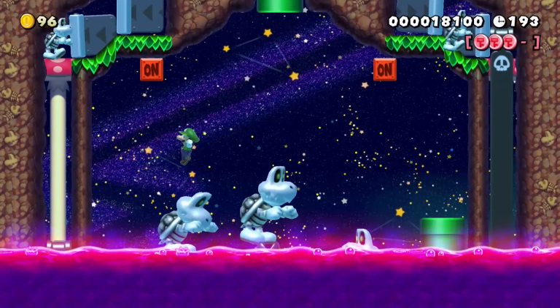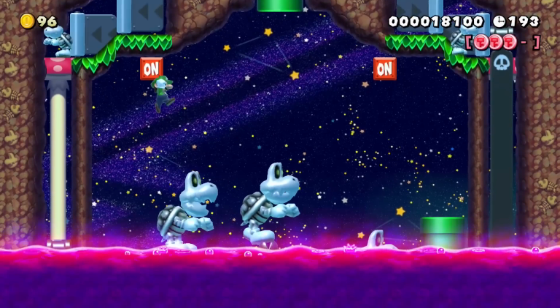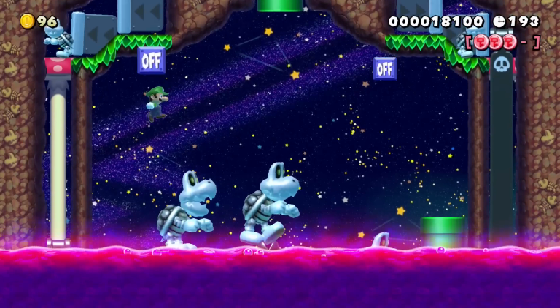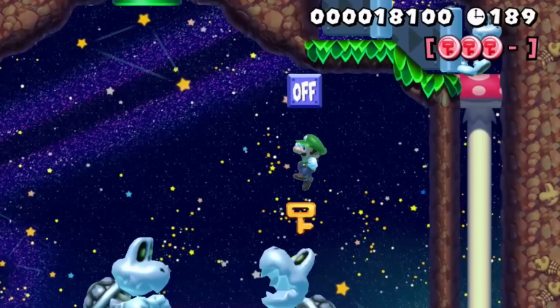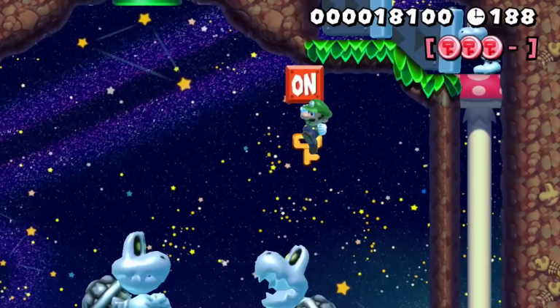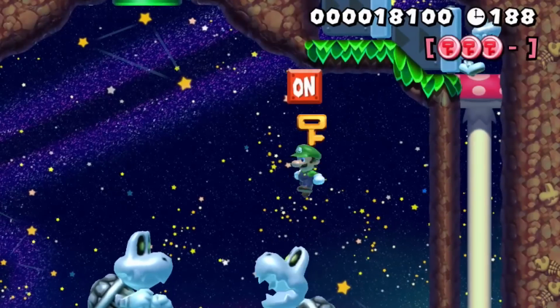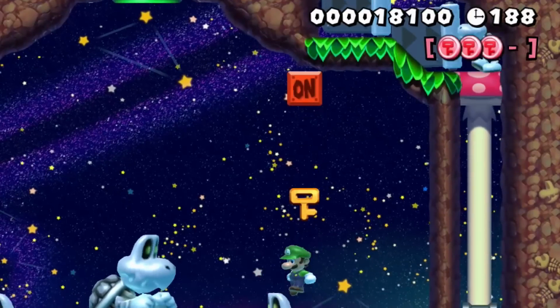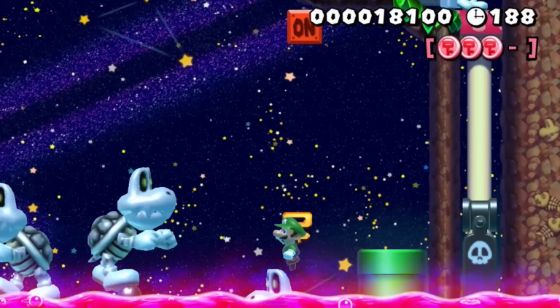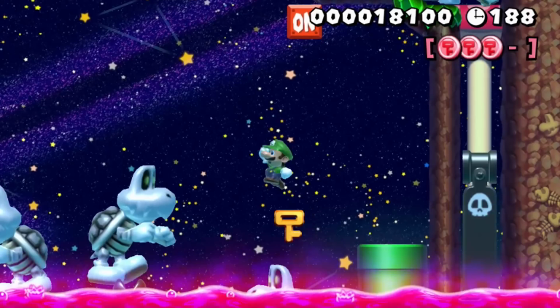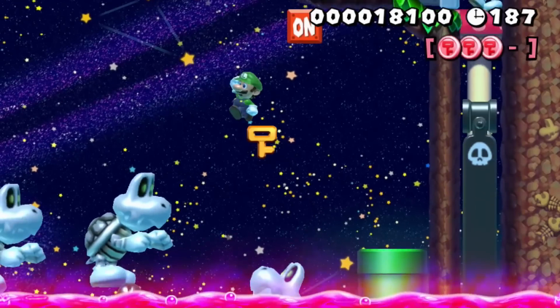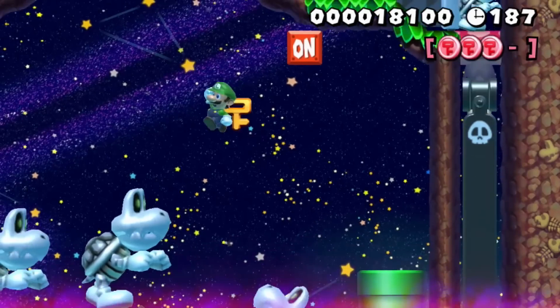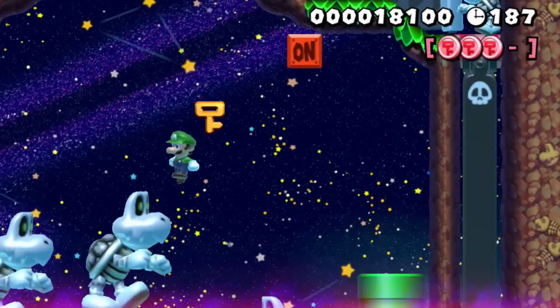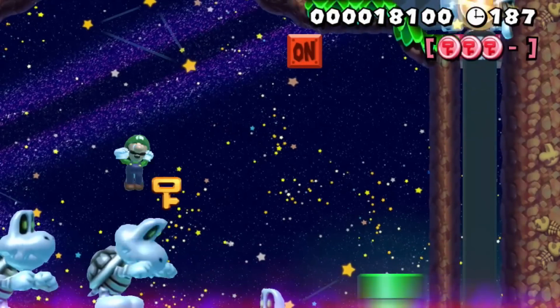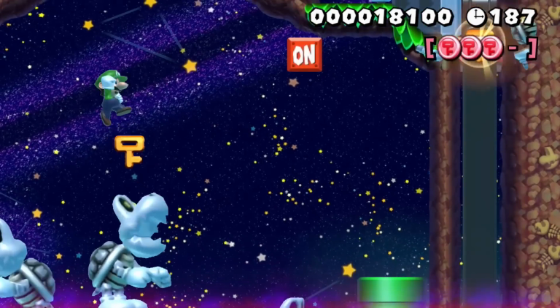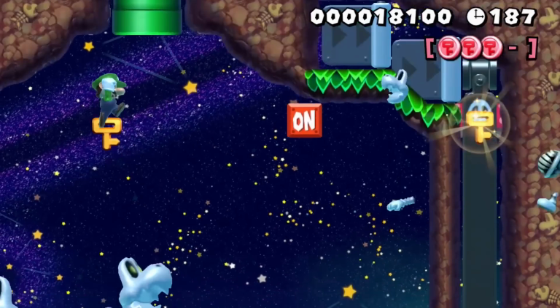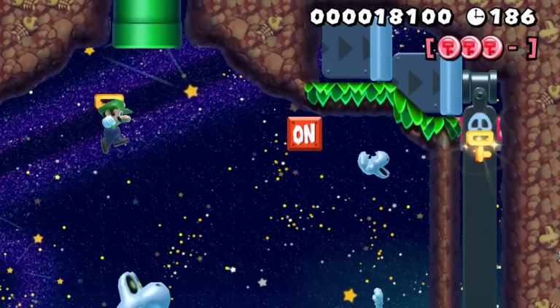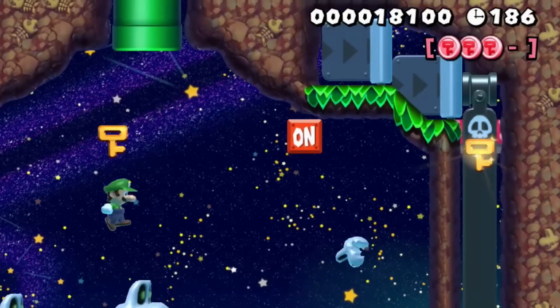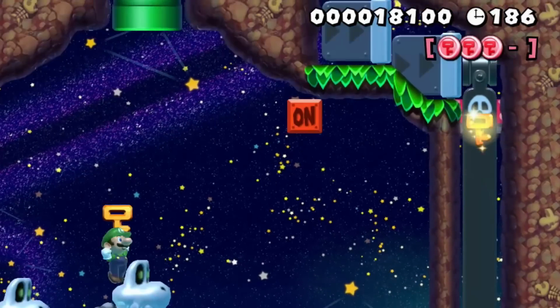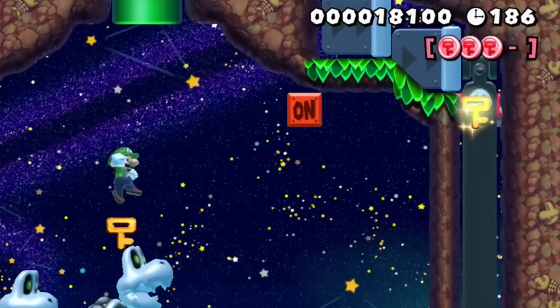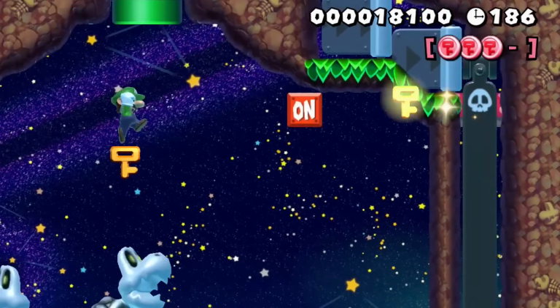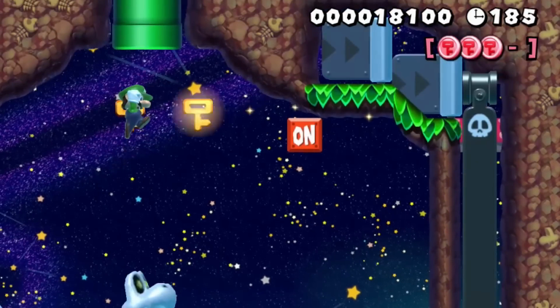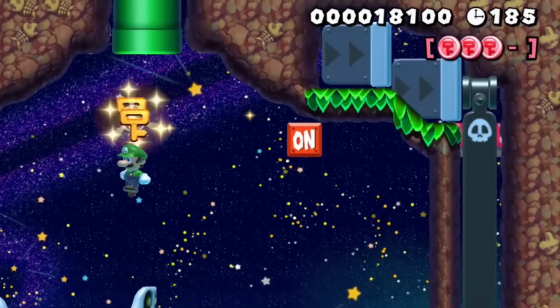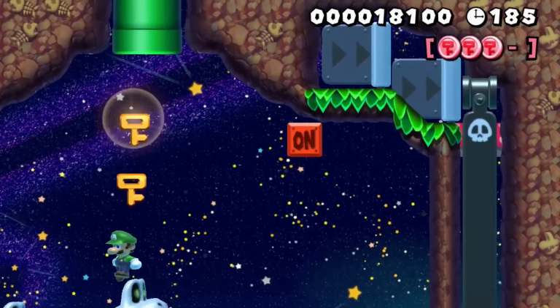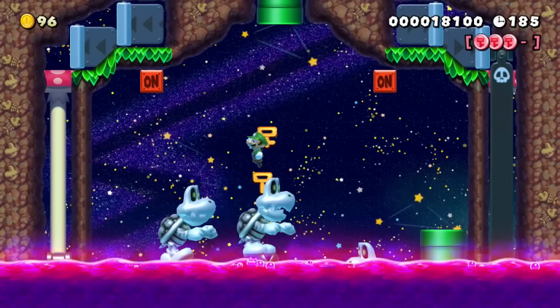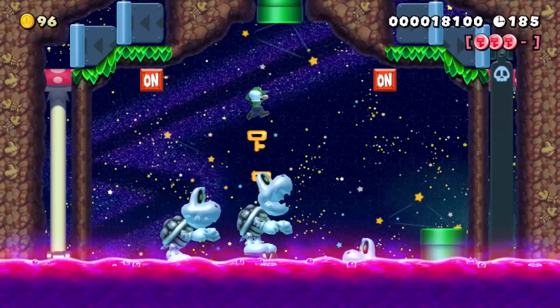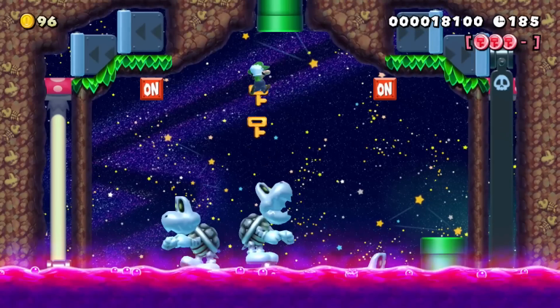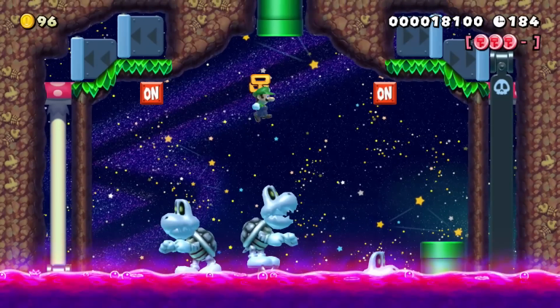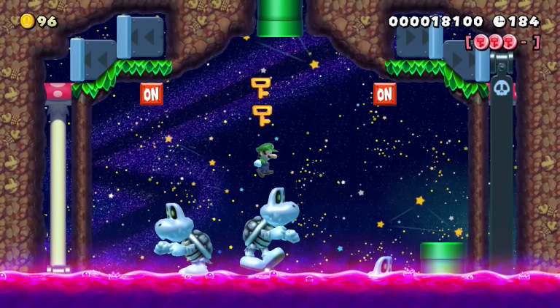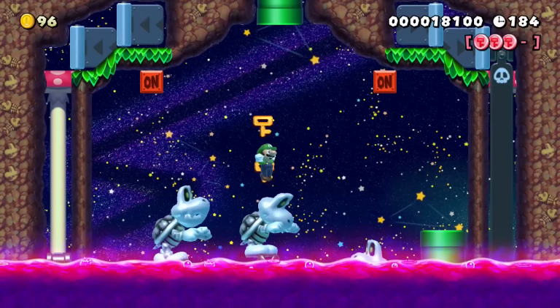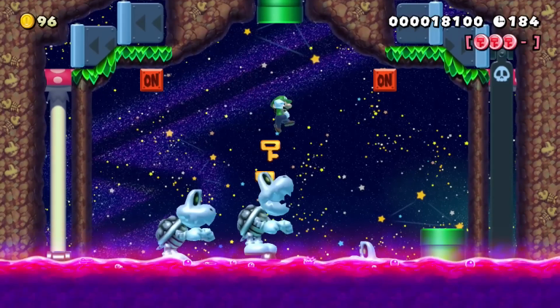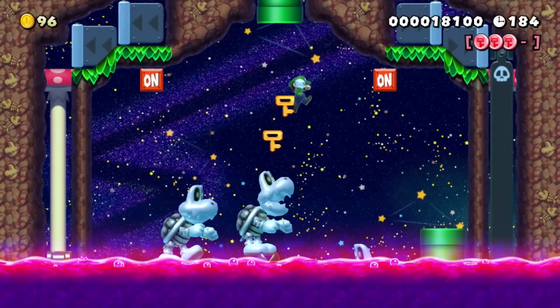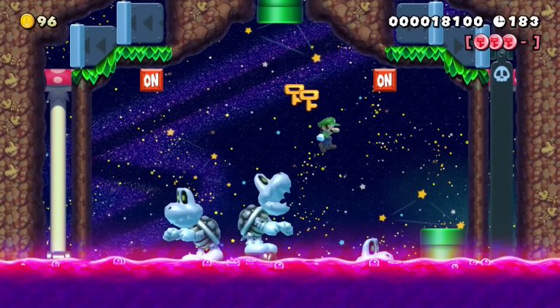Once all six Dry Bones are destroyed, Luigi will get two keys to use as he exits the arena.